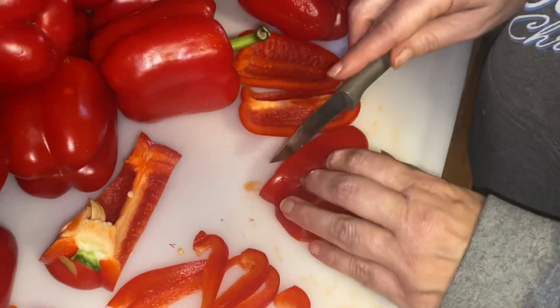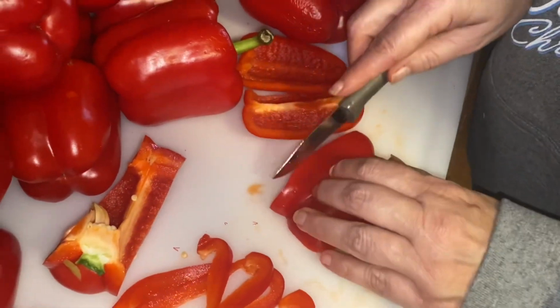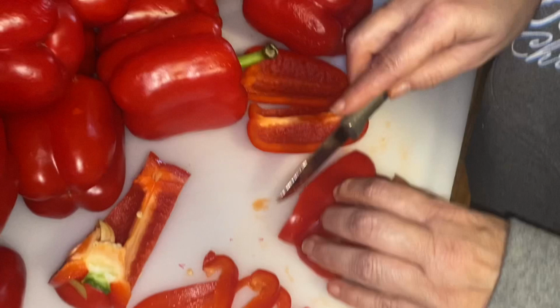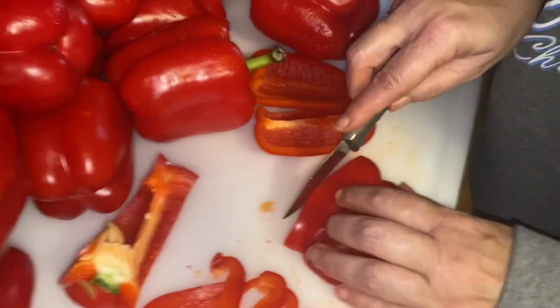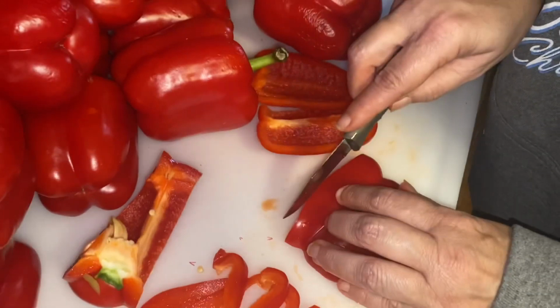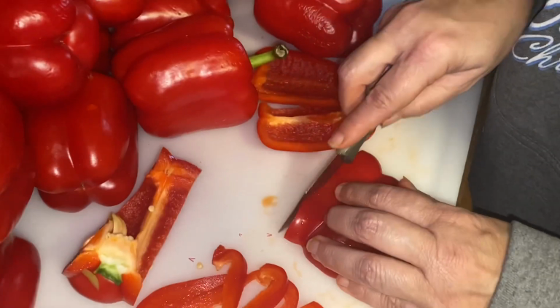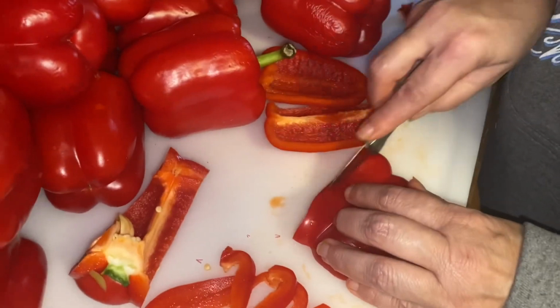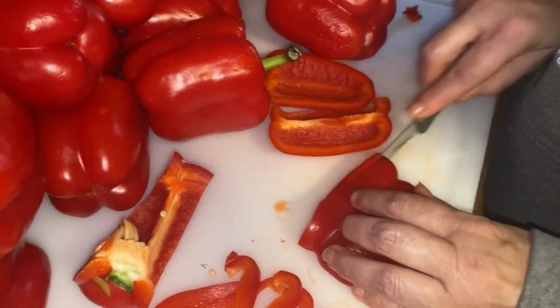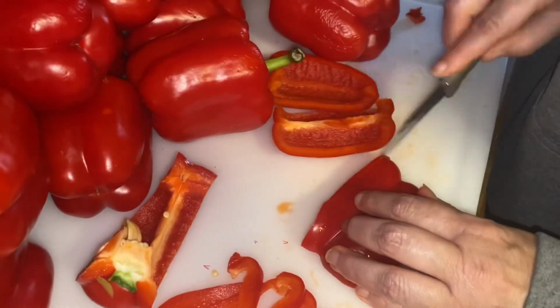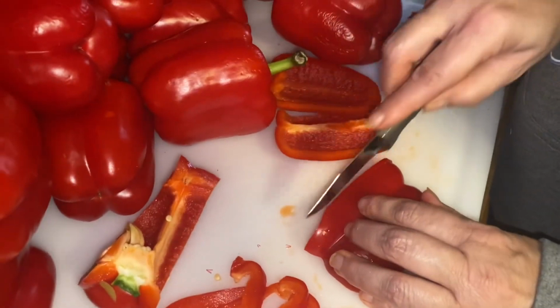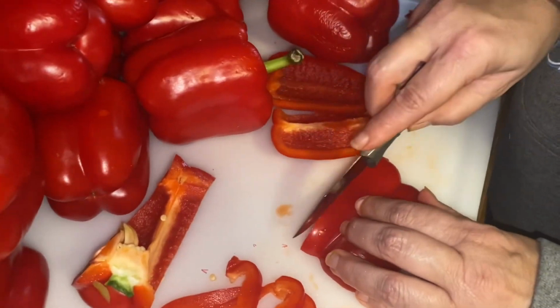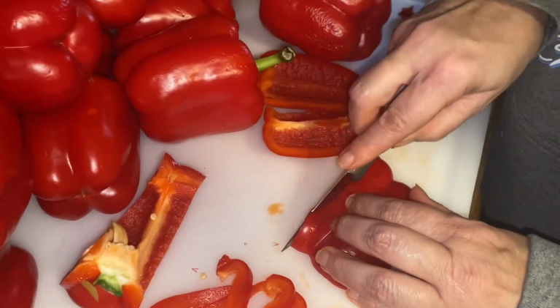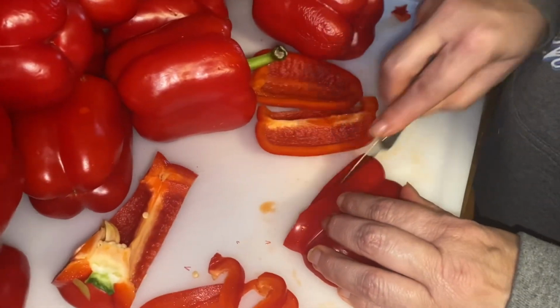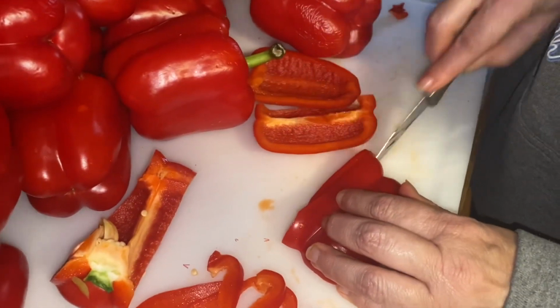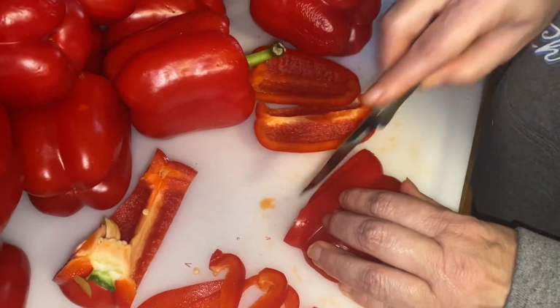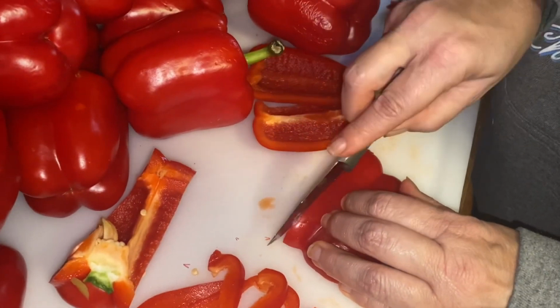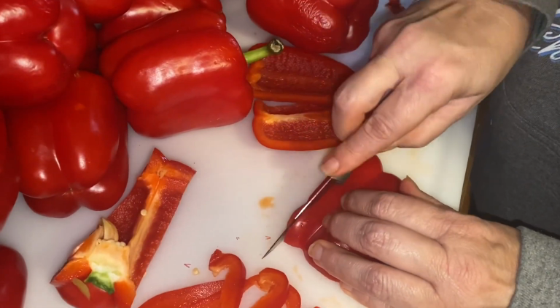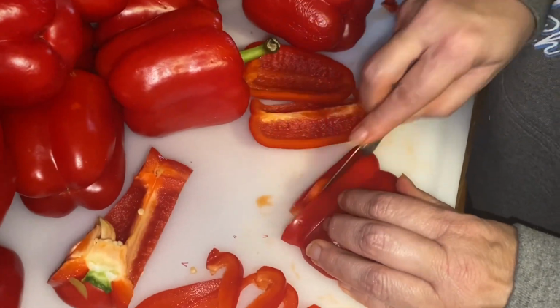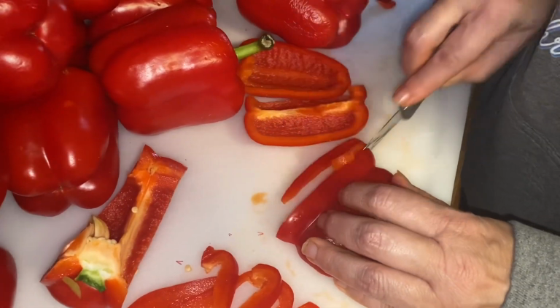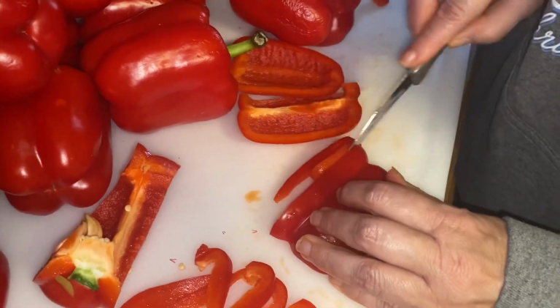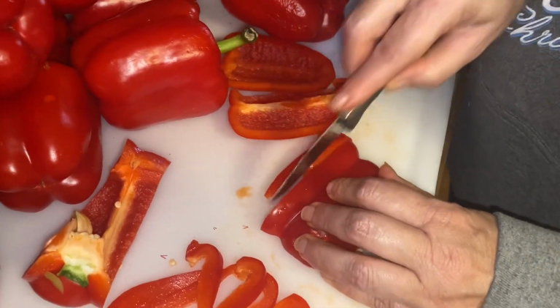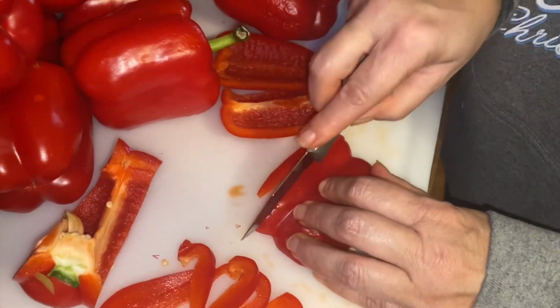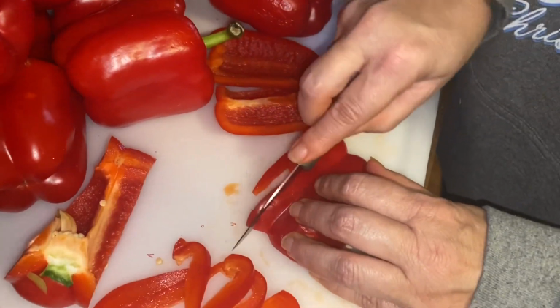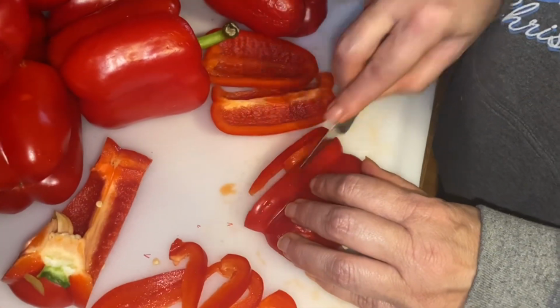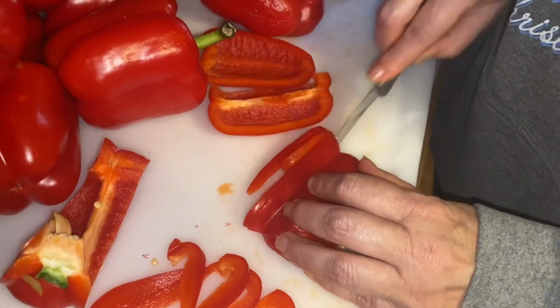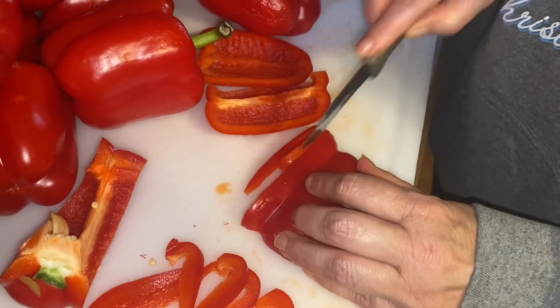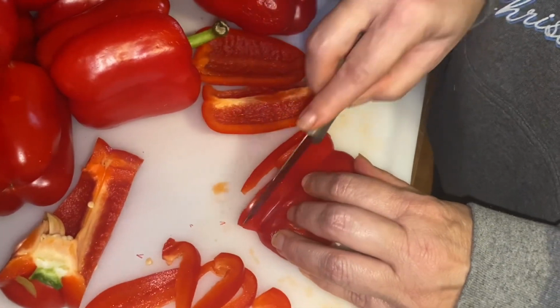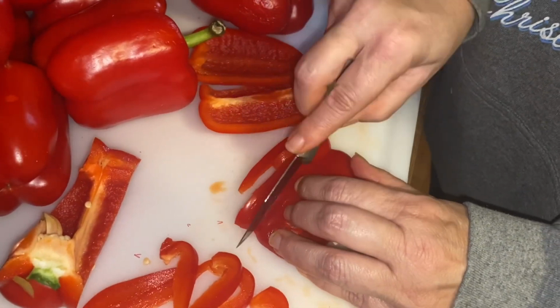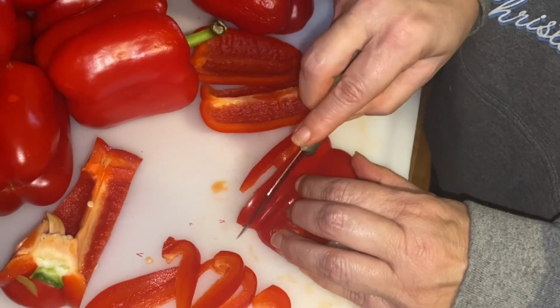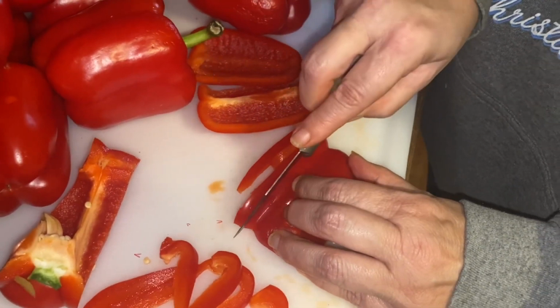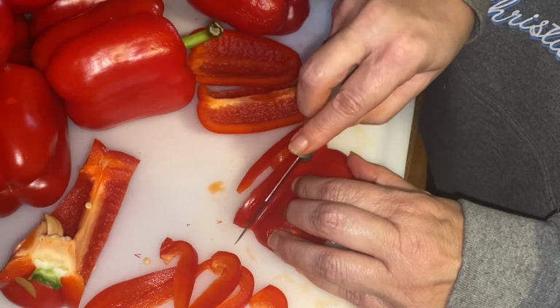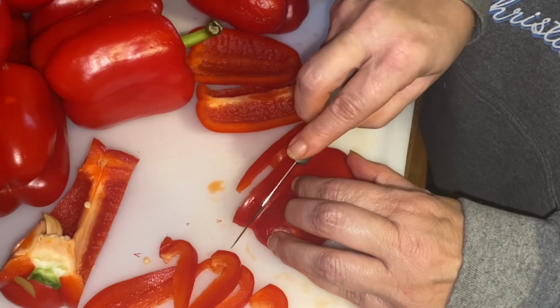You can see that I sliced them as thin as I could so that they would dry quickly.